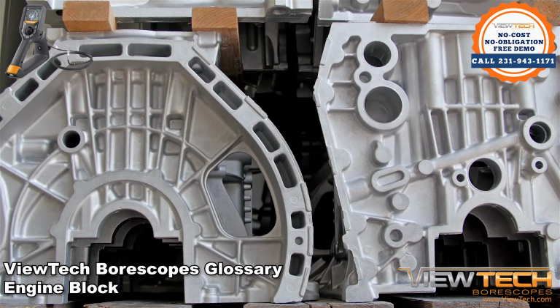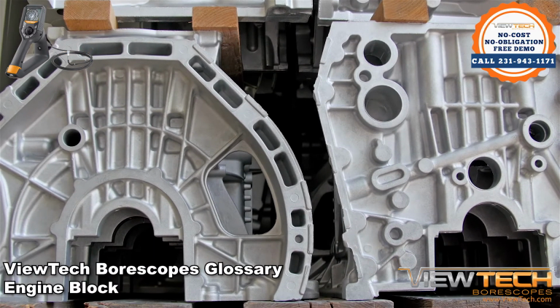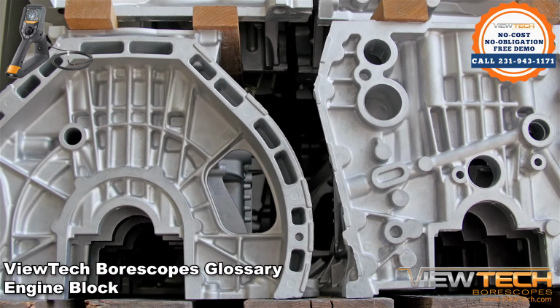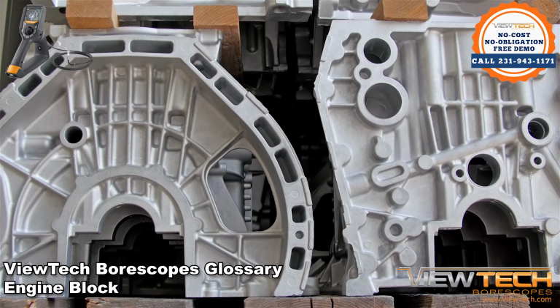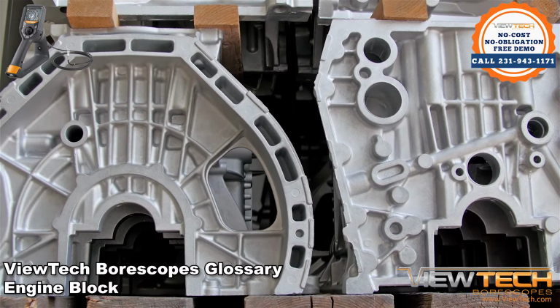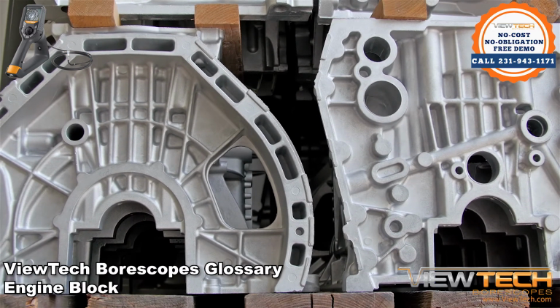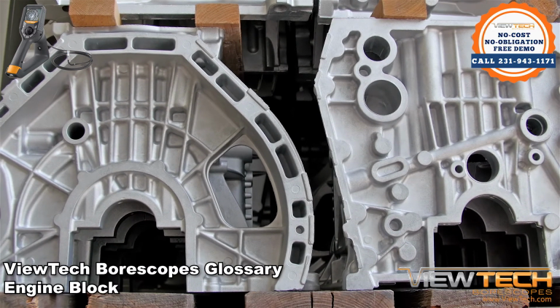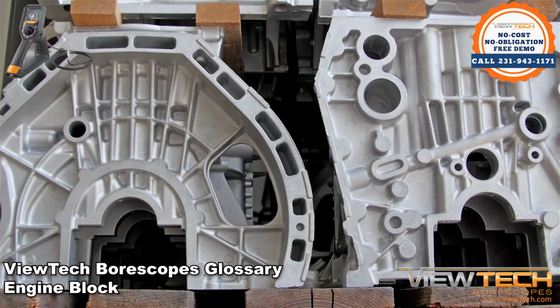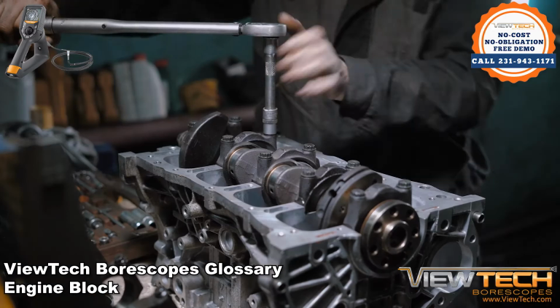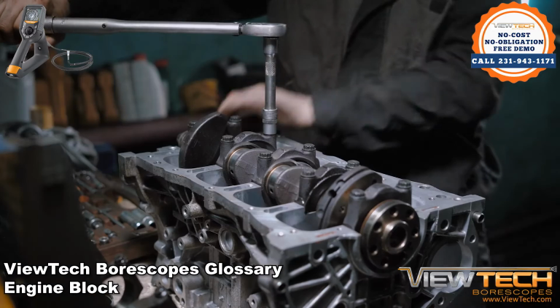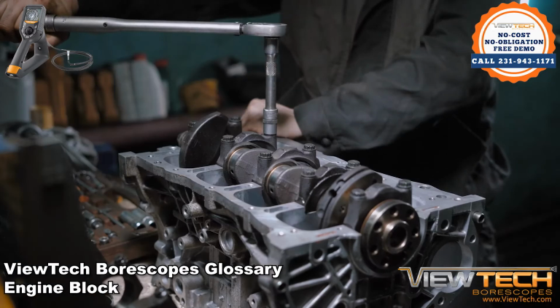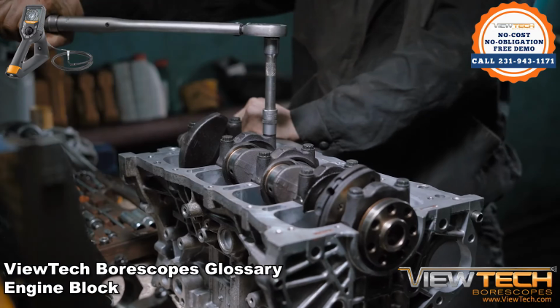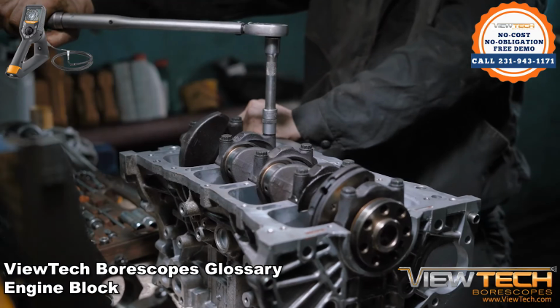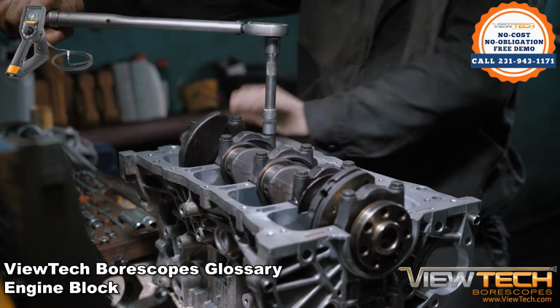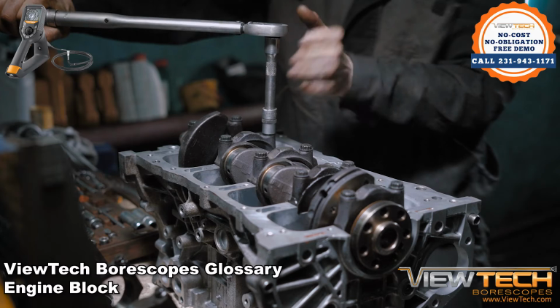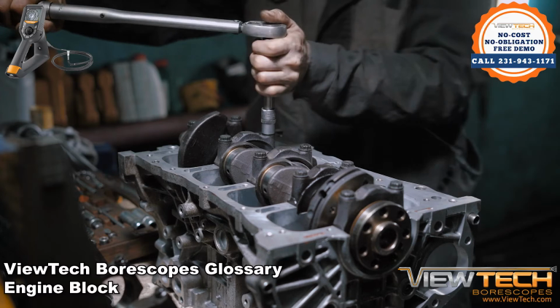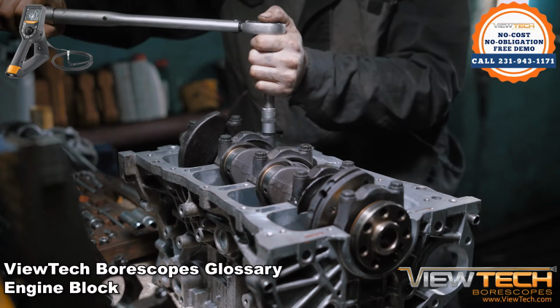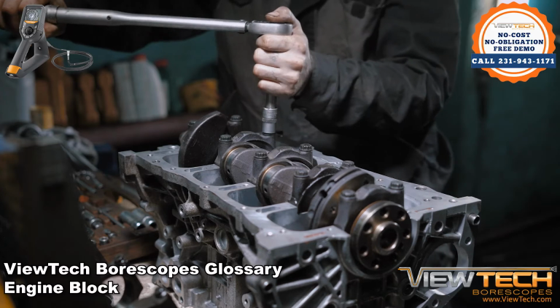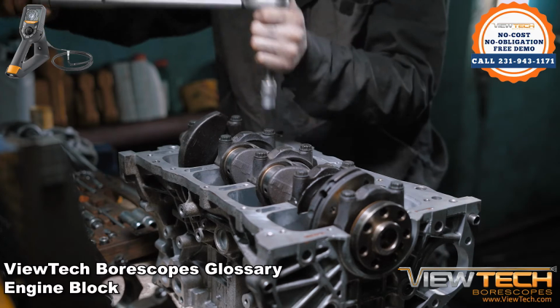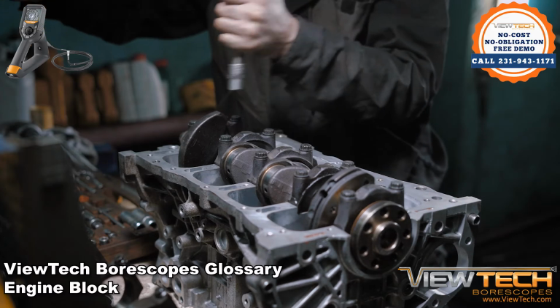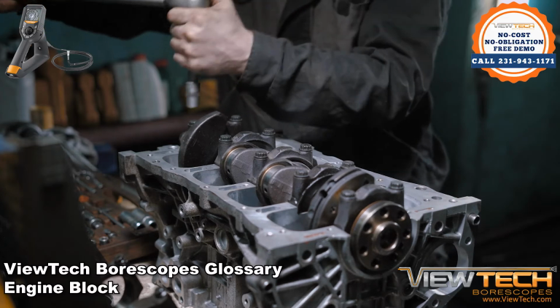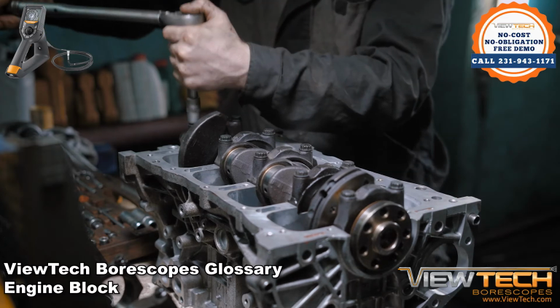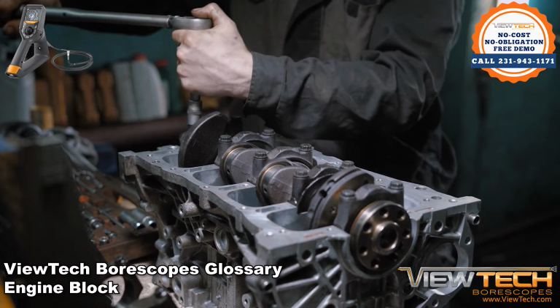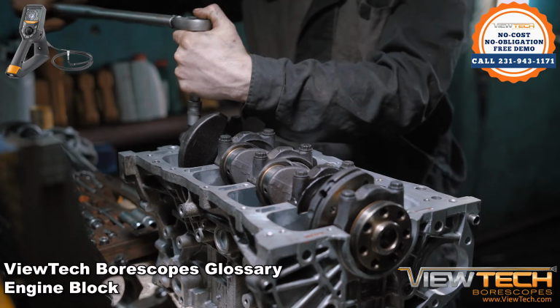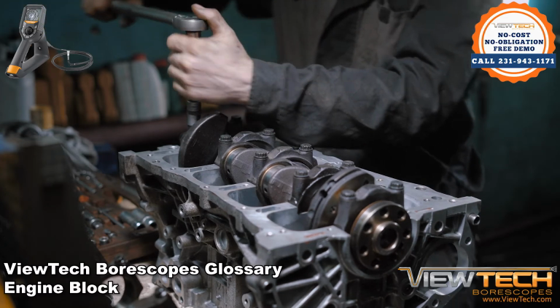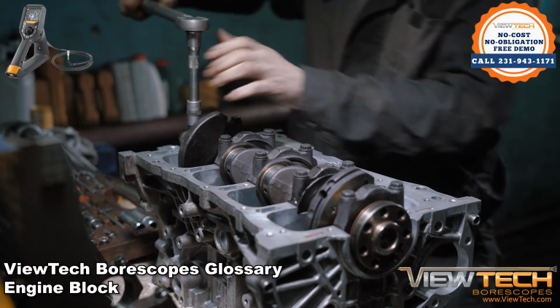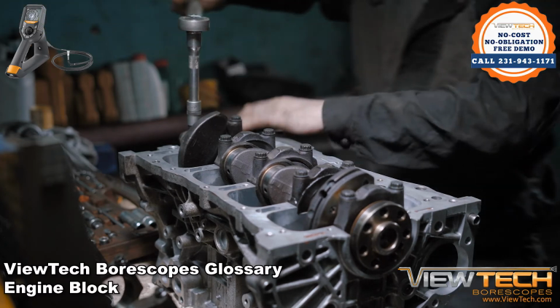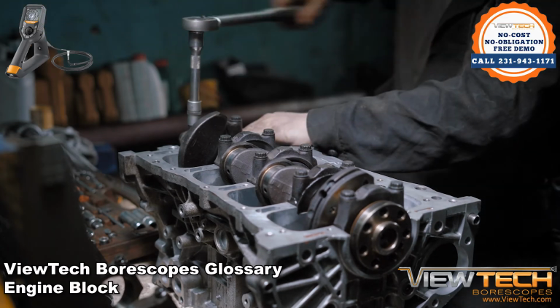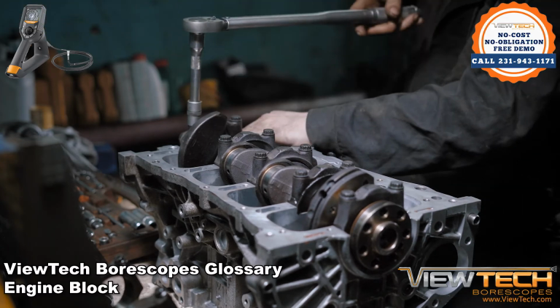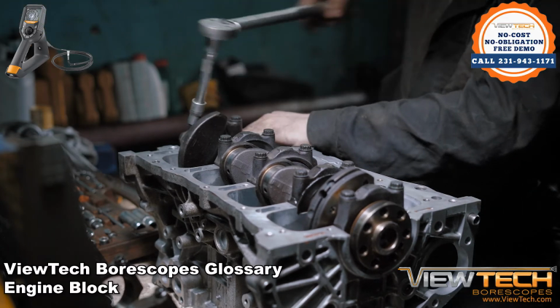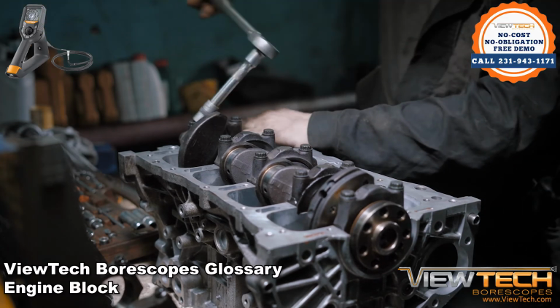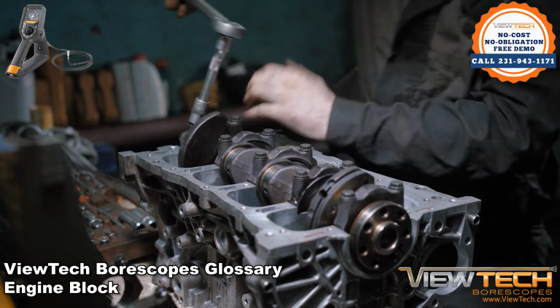As vehicles become more advanced and efficient, the classic engine block is becoming less and less recognizable.